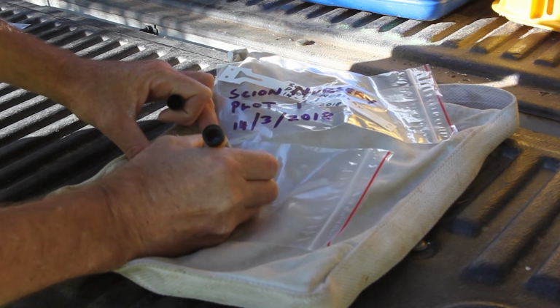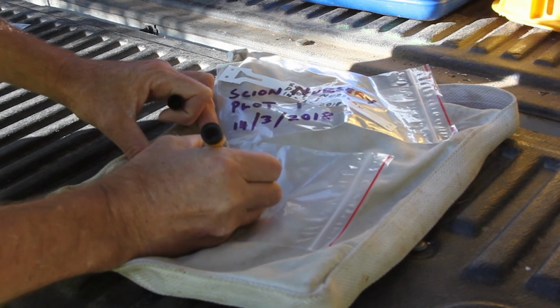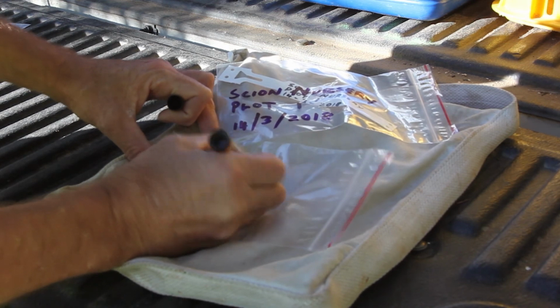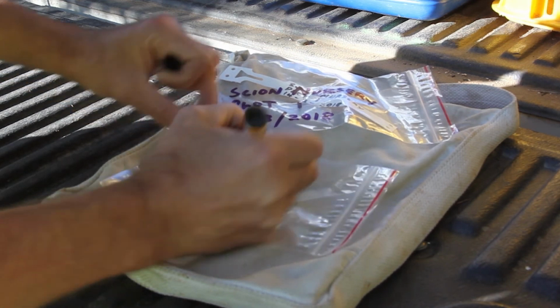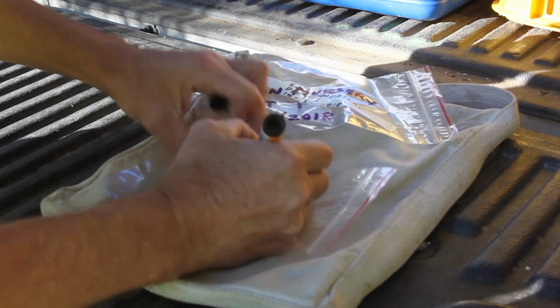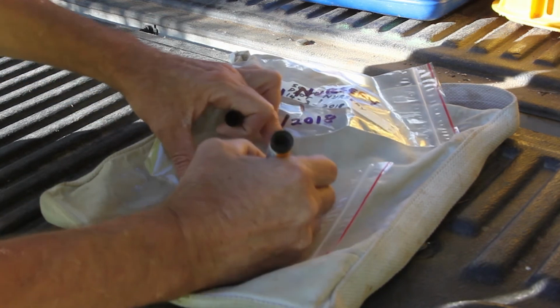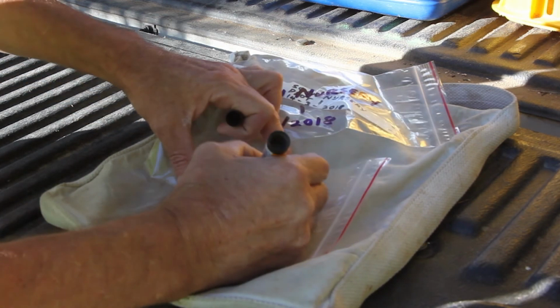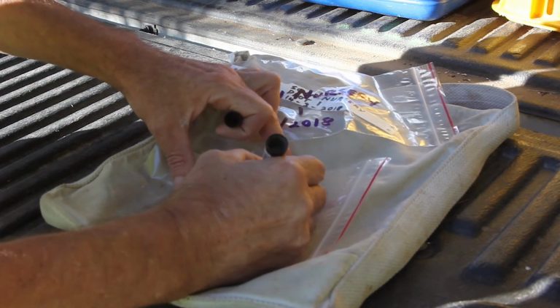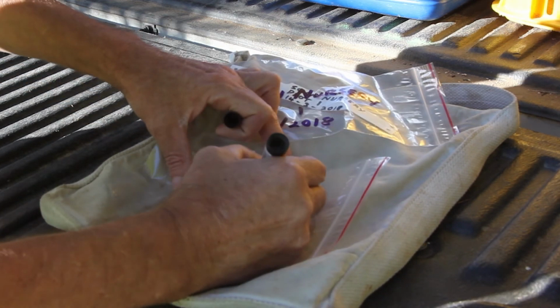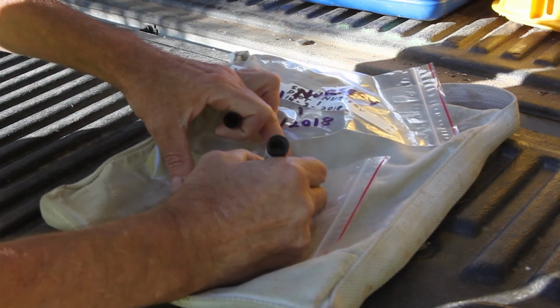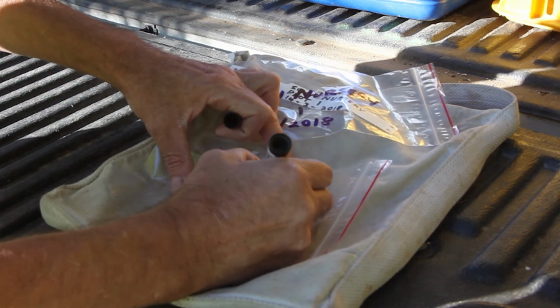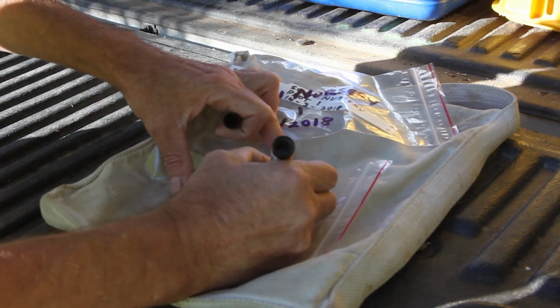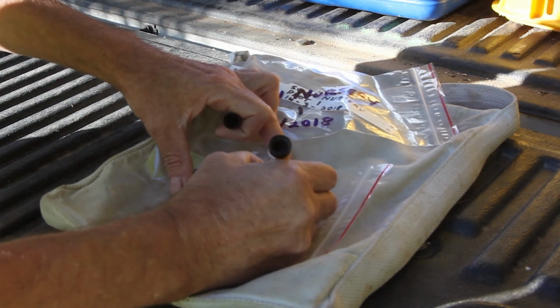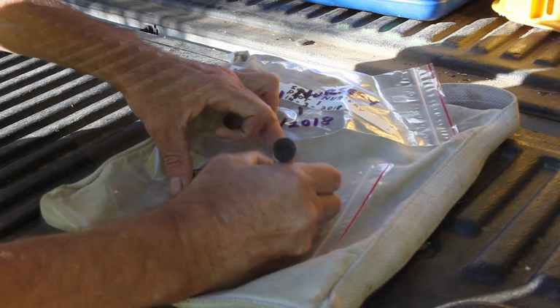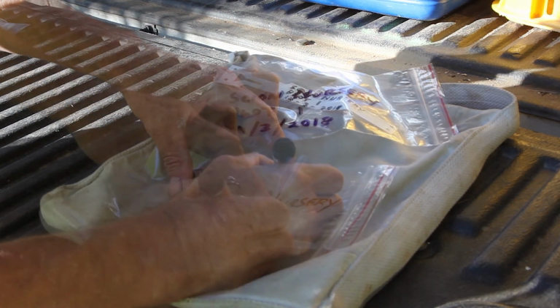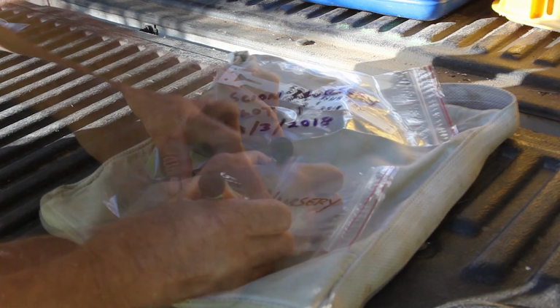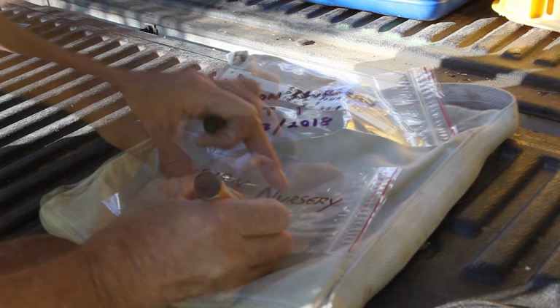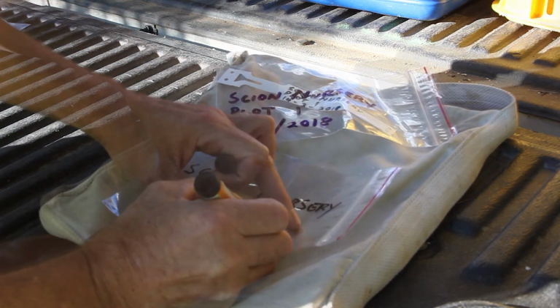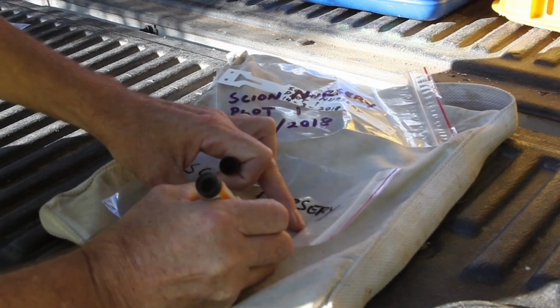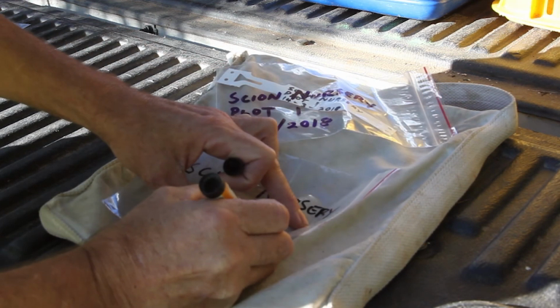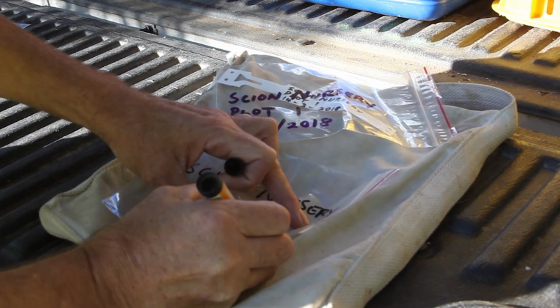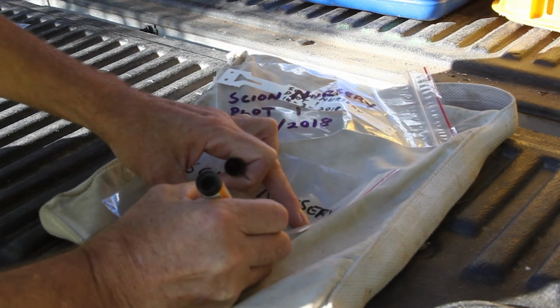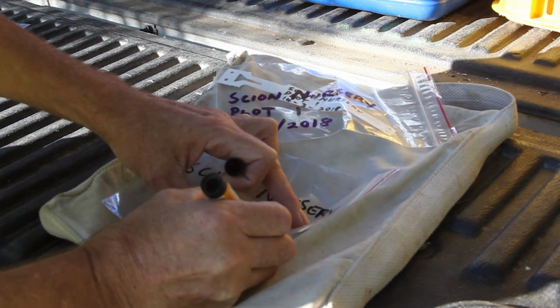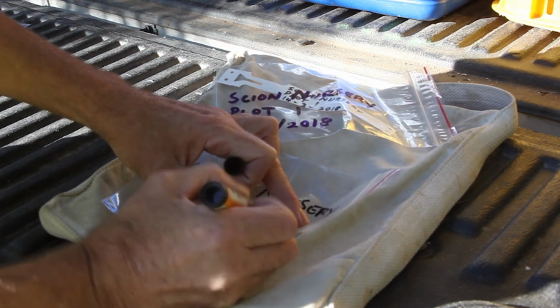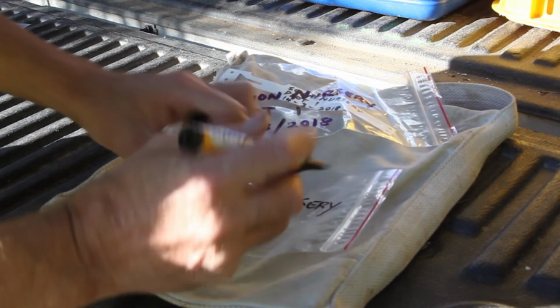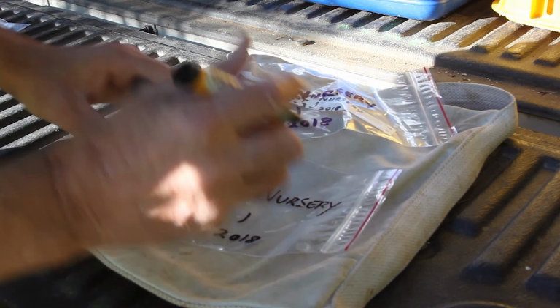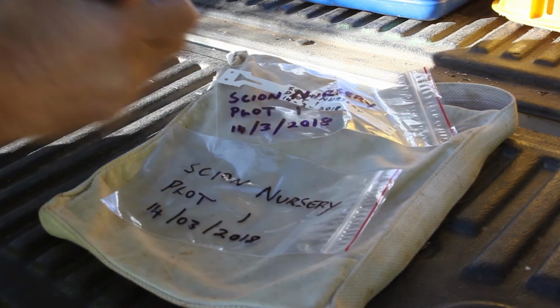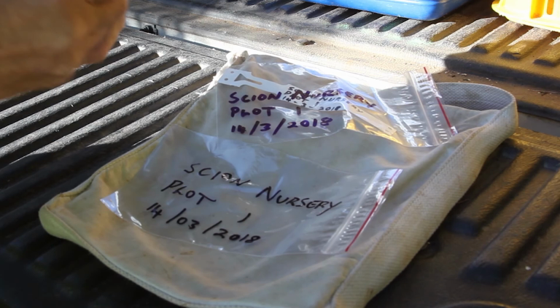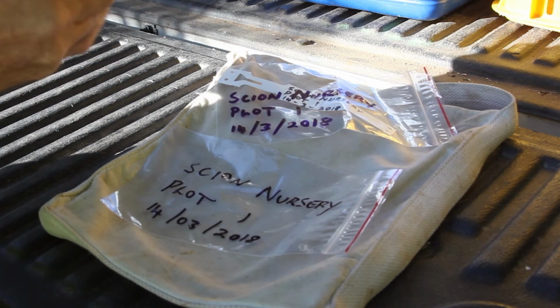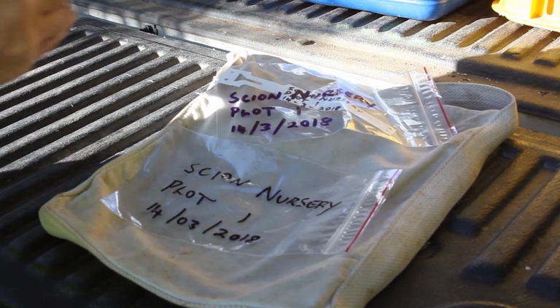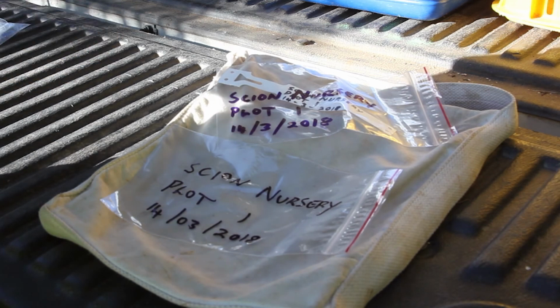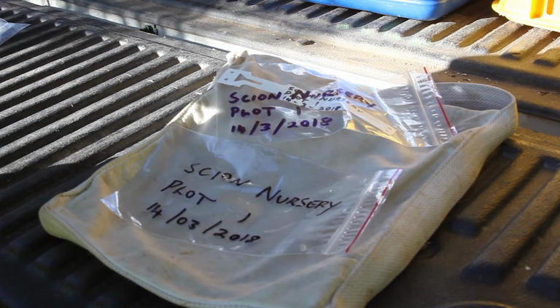Collection bags are labelled with the forest name, compartment, PSP number or trial code, treatment or family name, and the date.